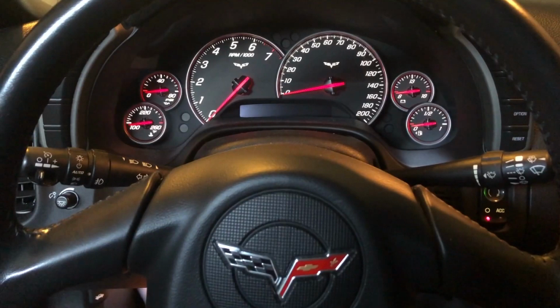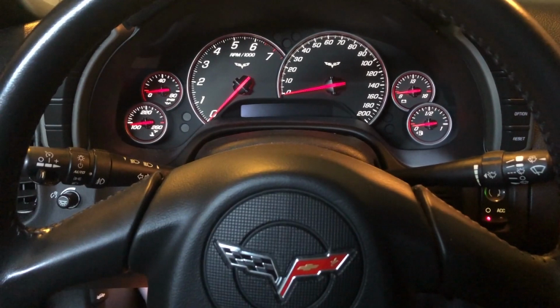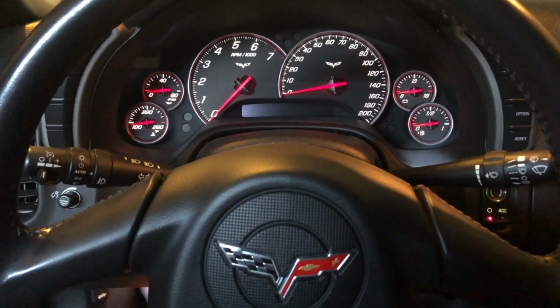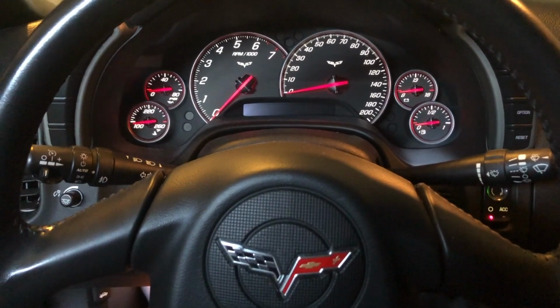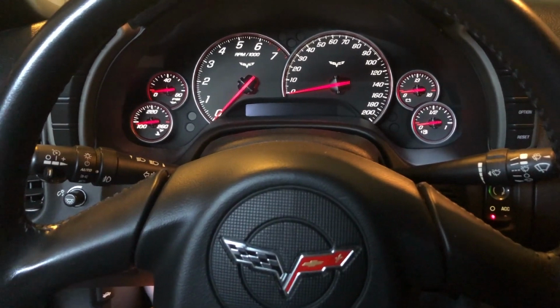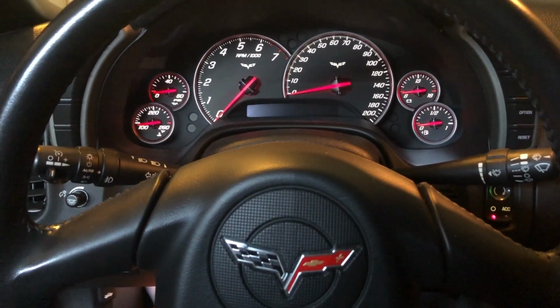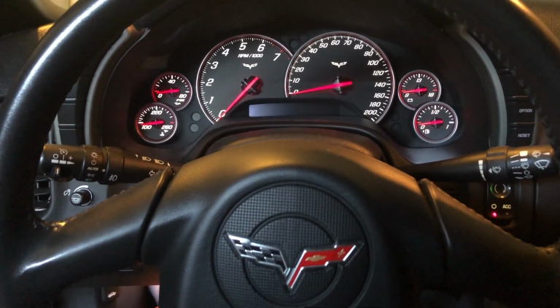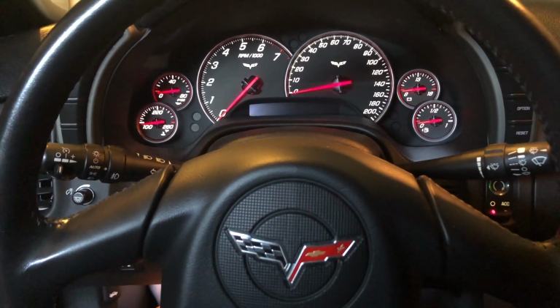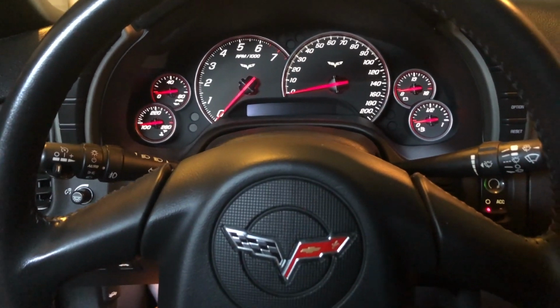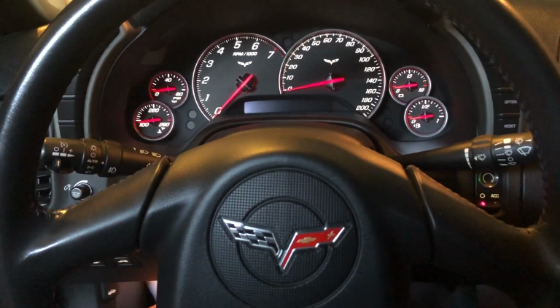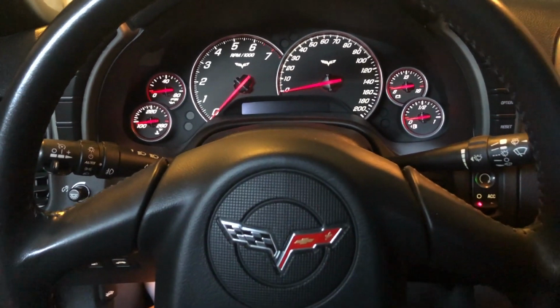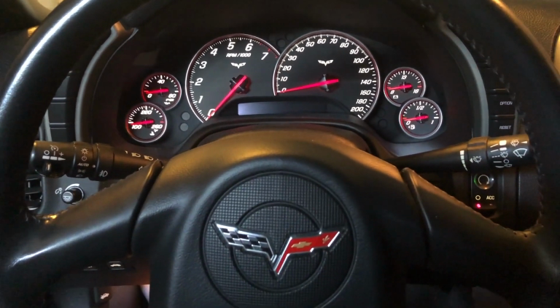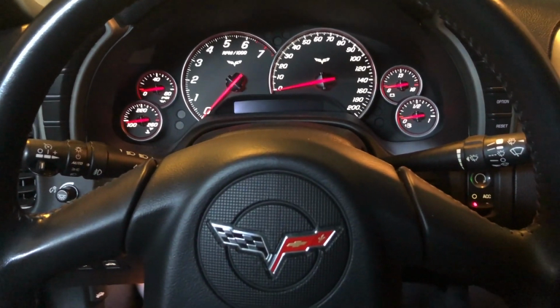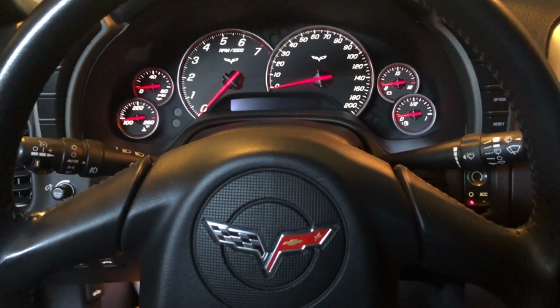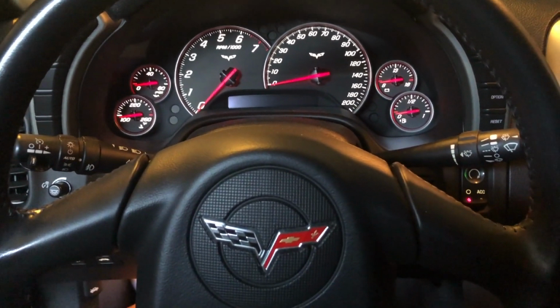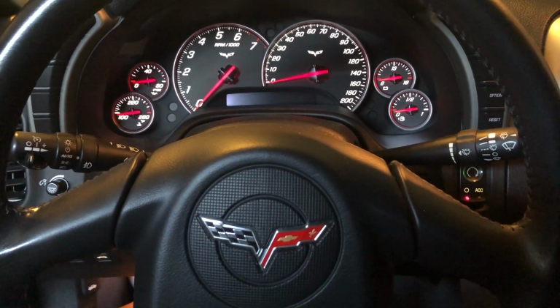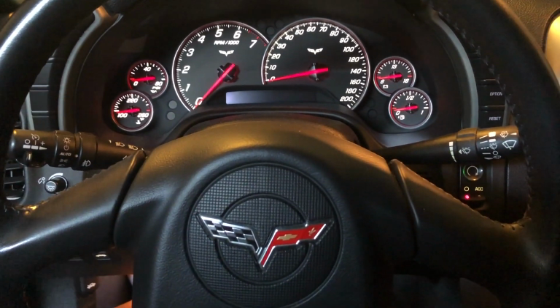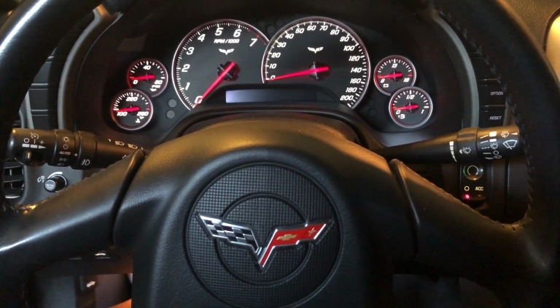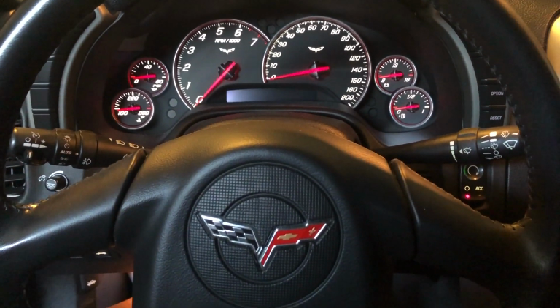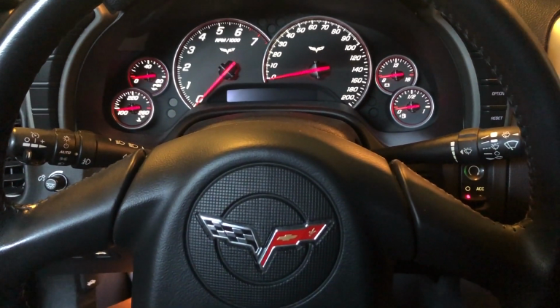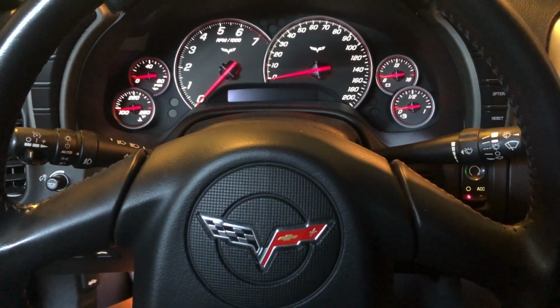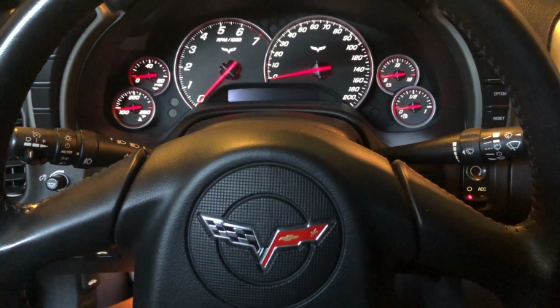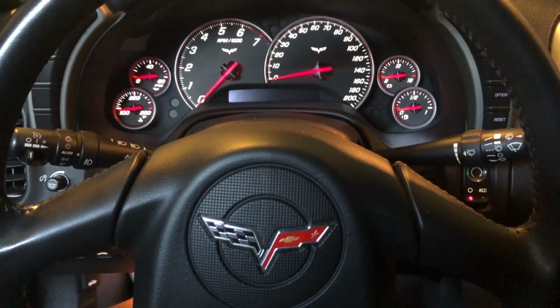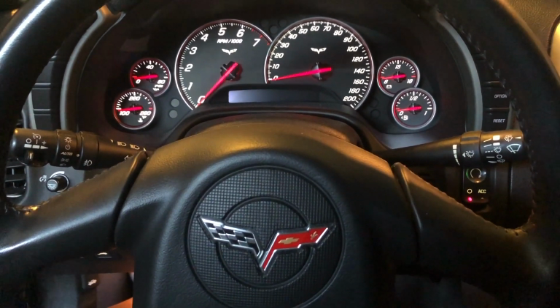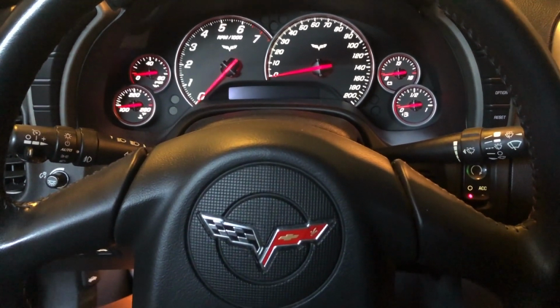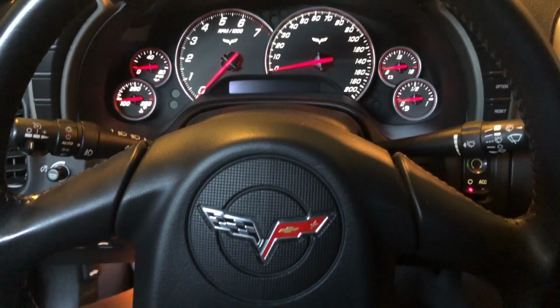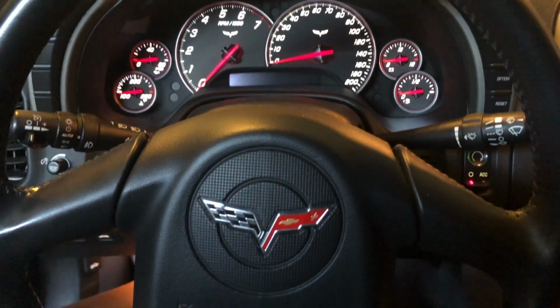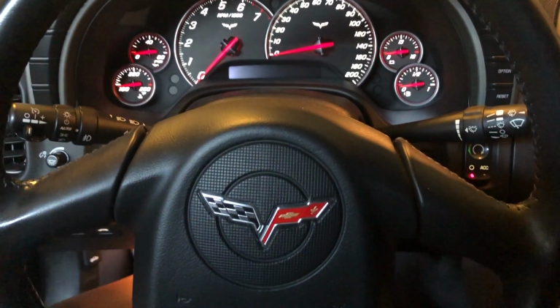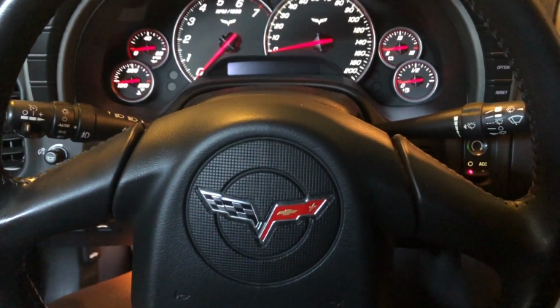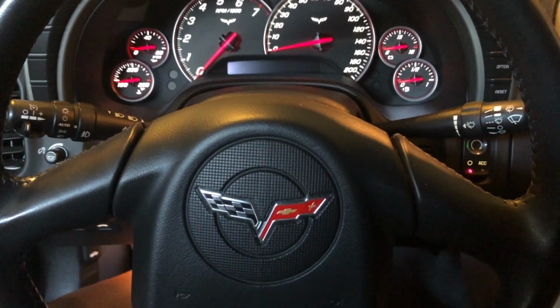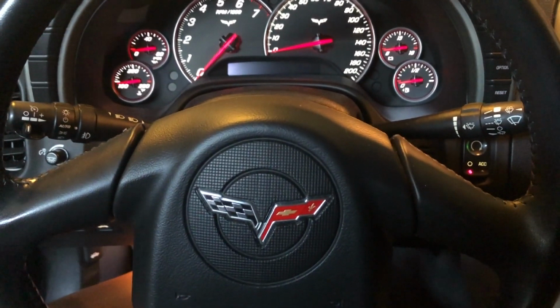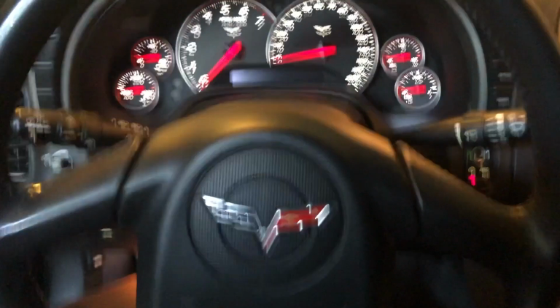Hello YouTube! I wanted to share an experience I recently had with my C6 Corvette. This is a 2005.